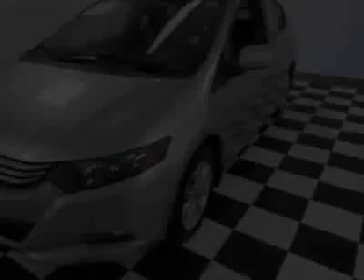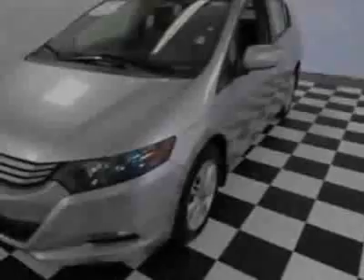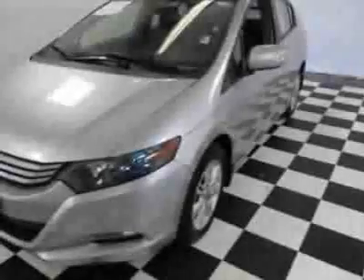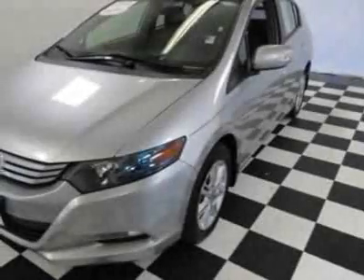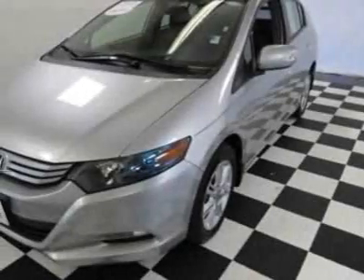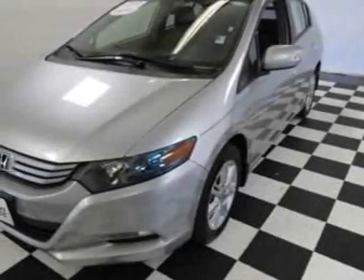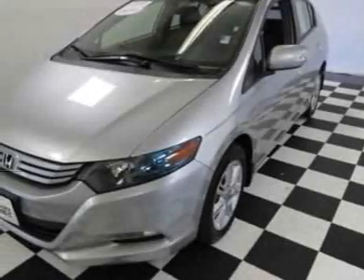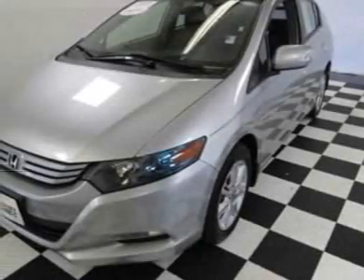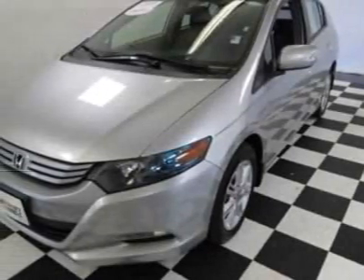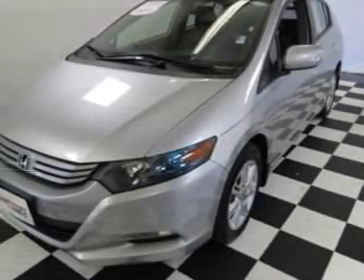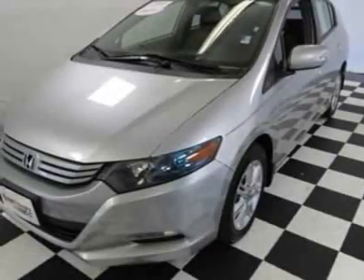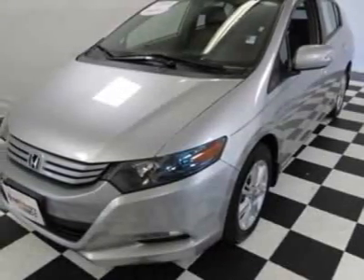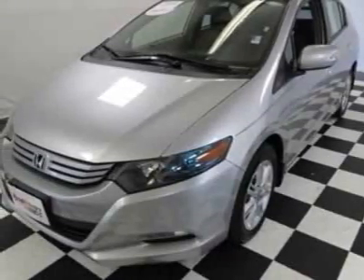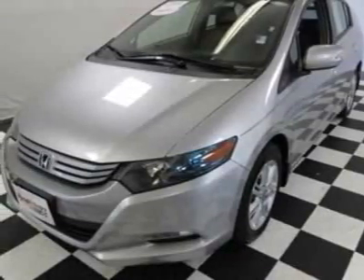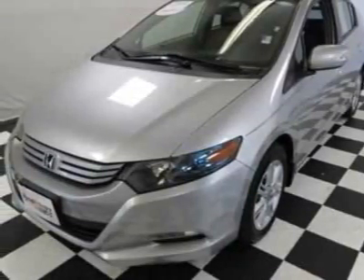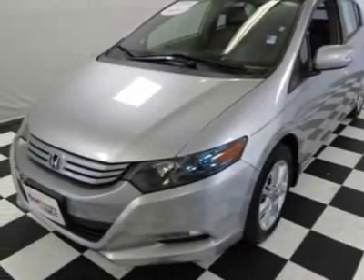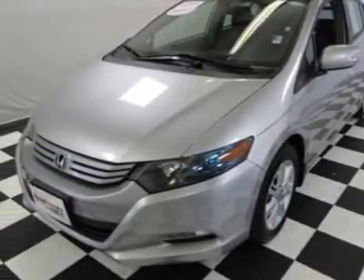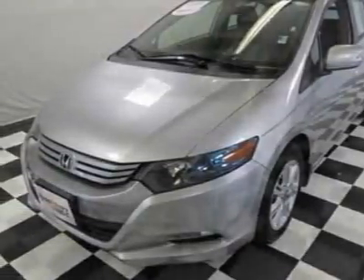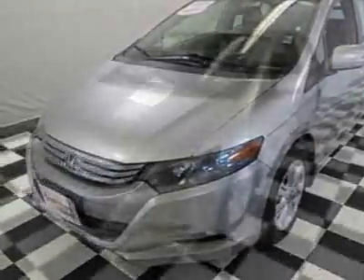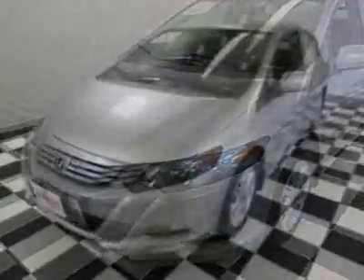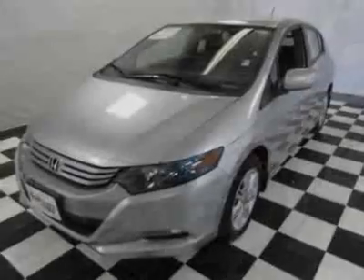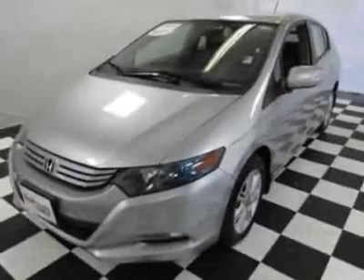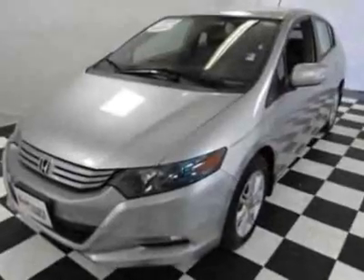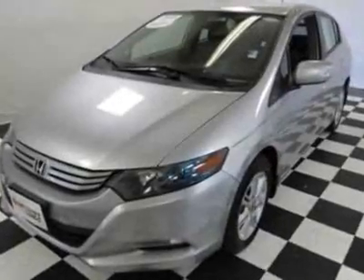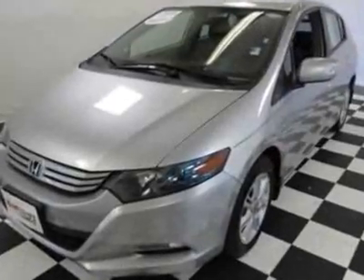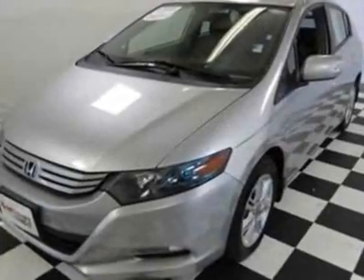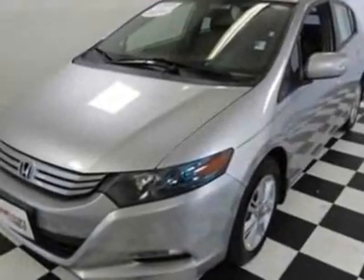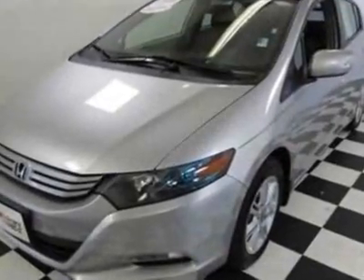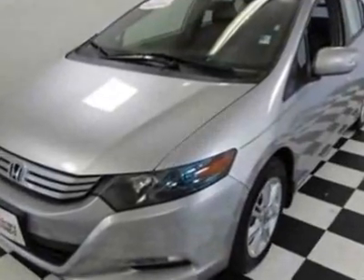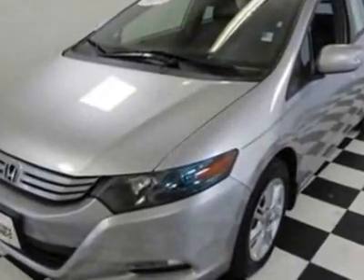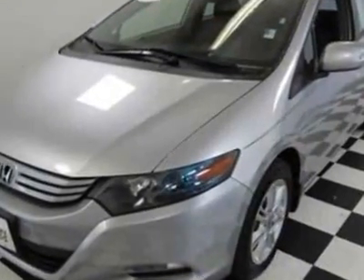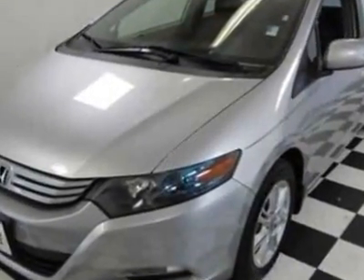Check out this certified pre-owned 2010 Honda Insight. Carfax has certified this Insight as having one owner.